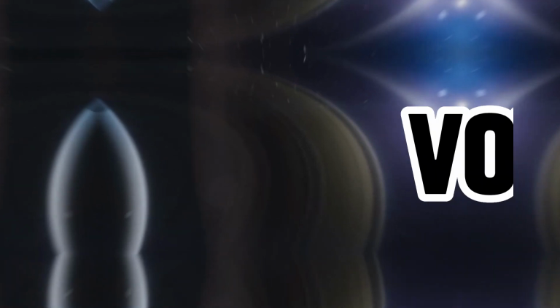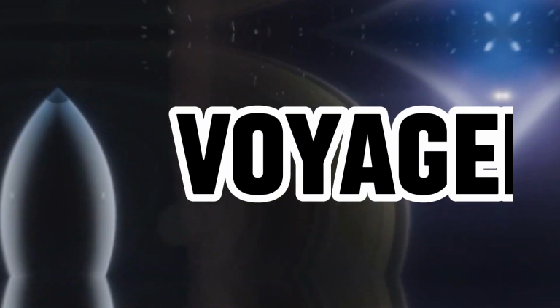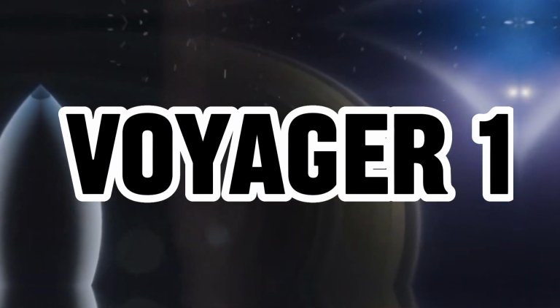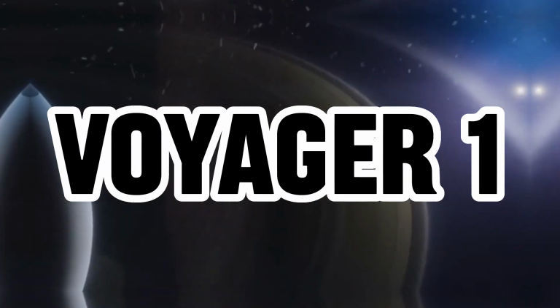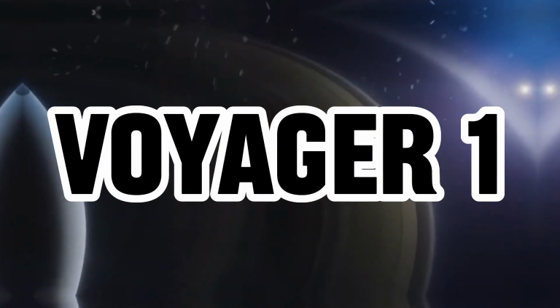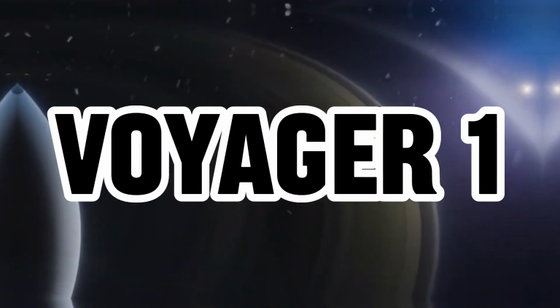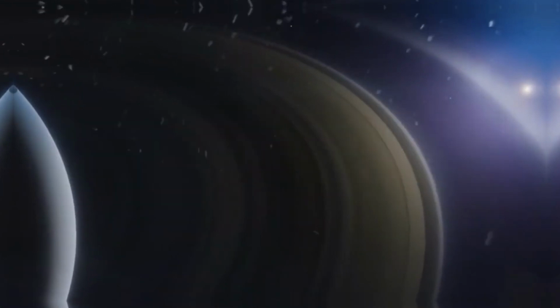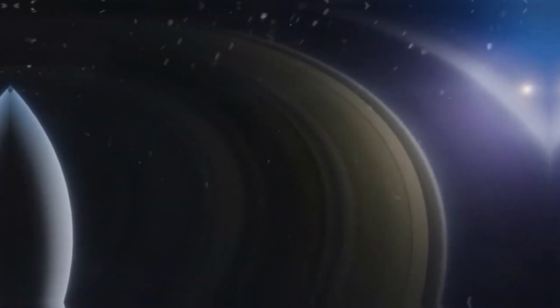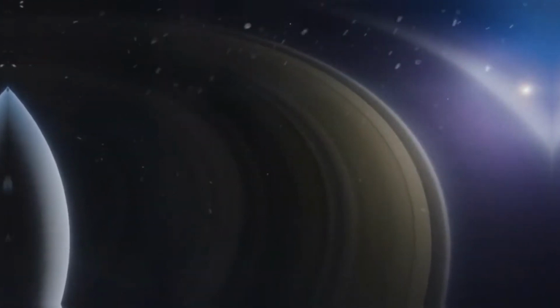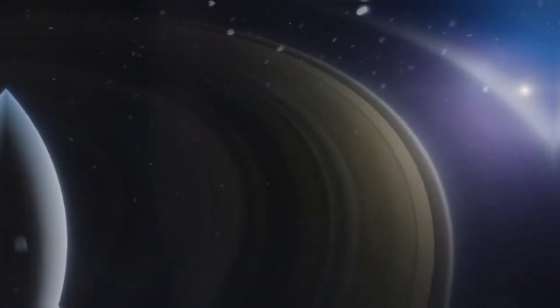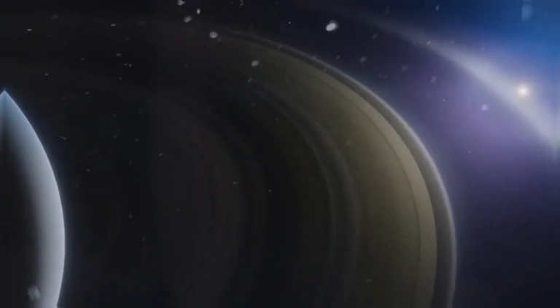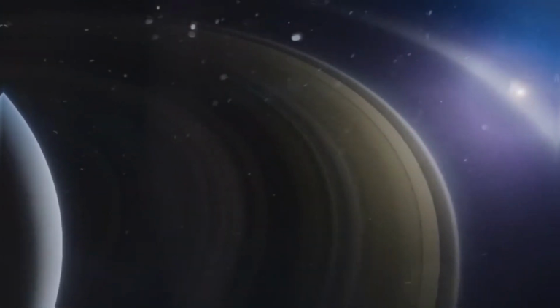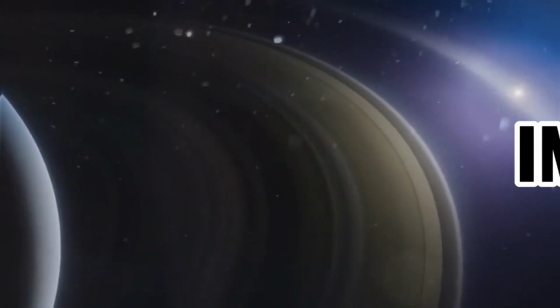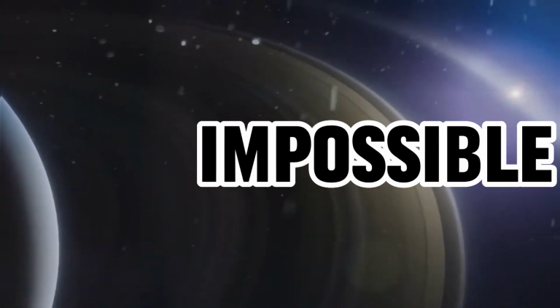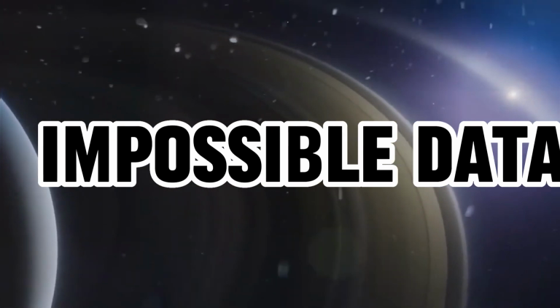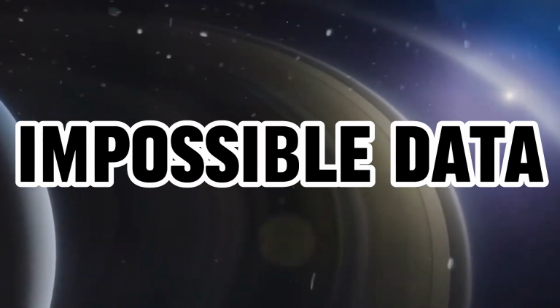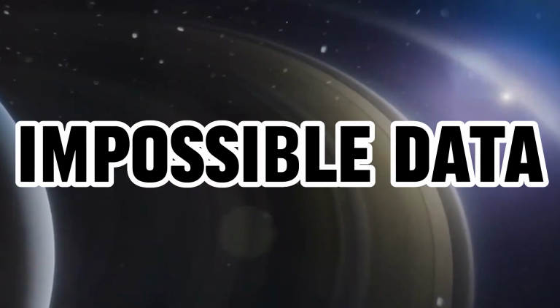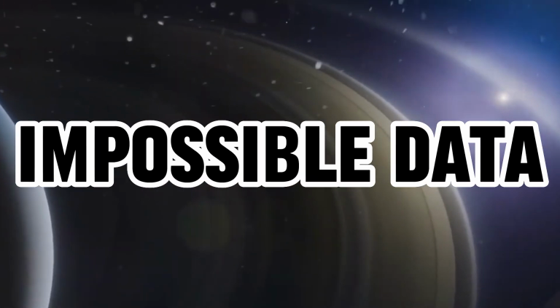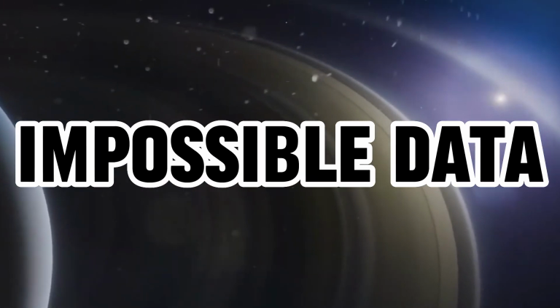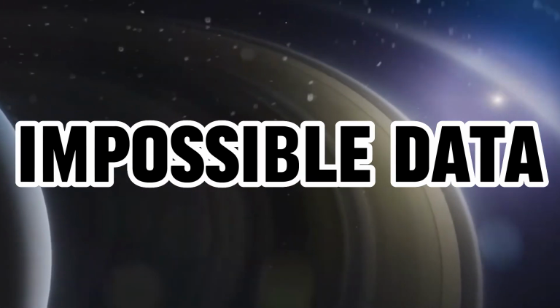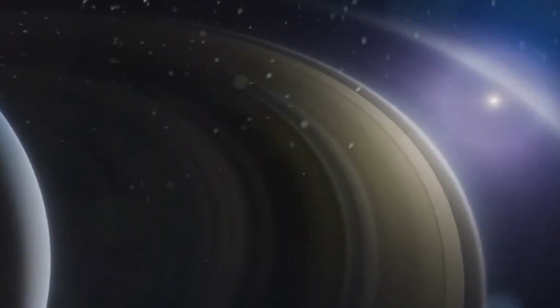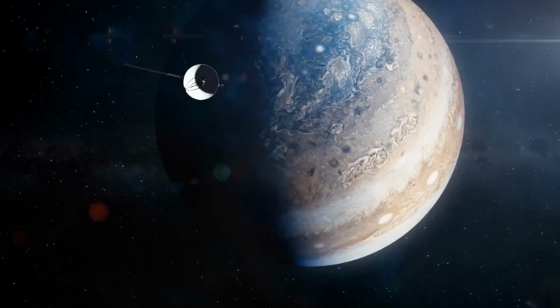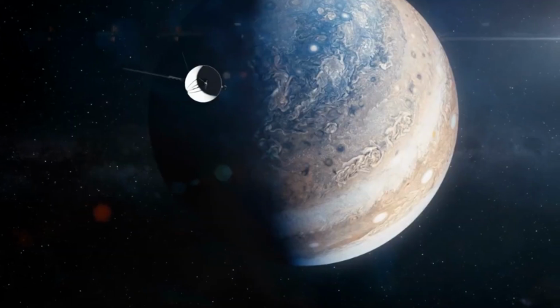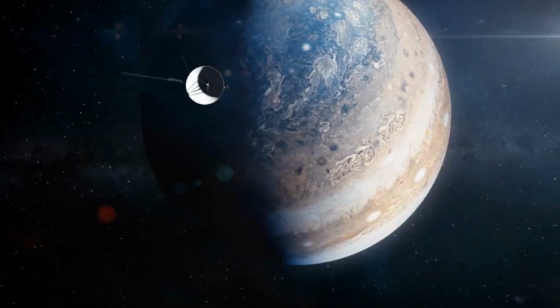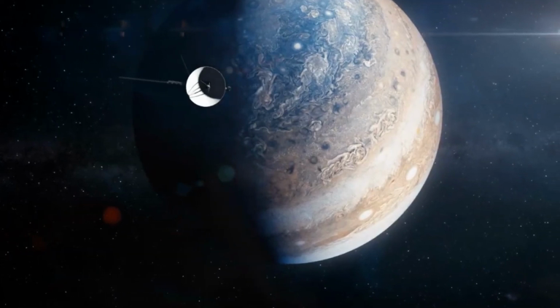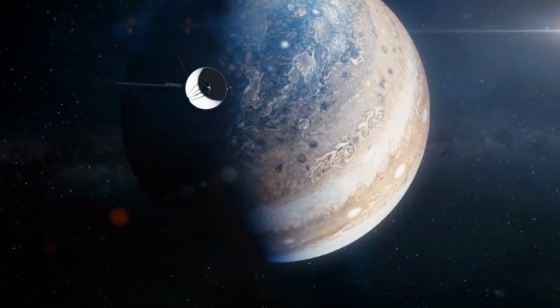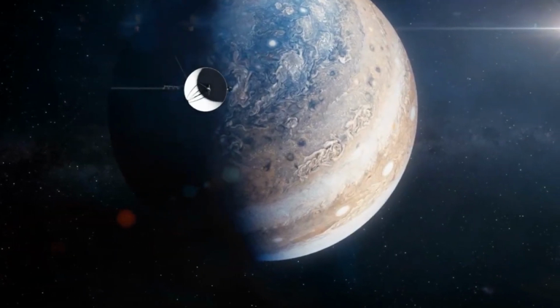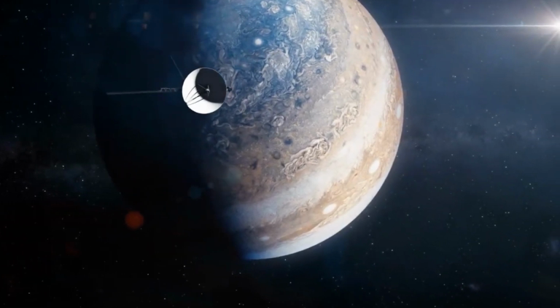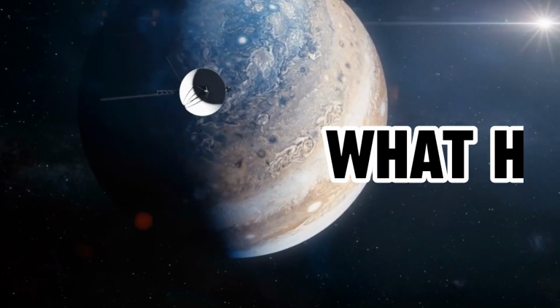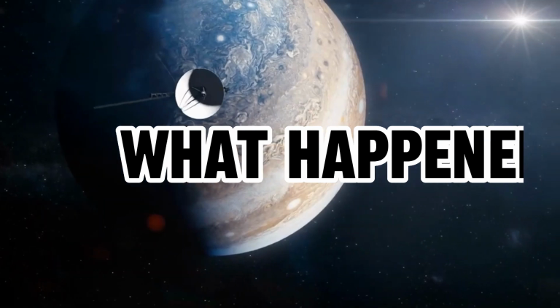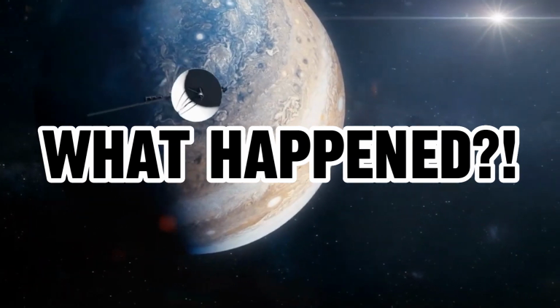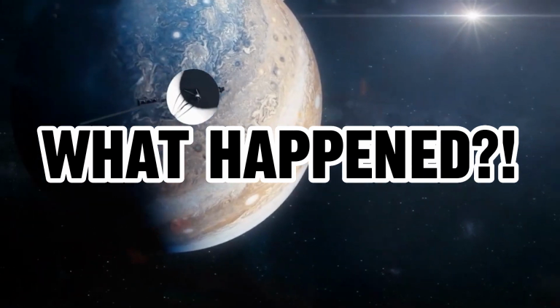Voyager 1 is sending back impossible data to NASA. What happened?